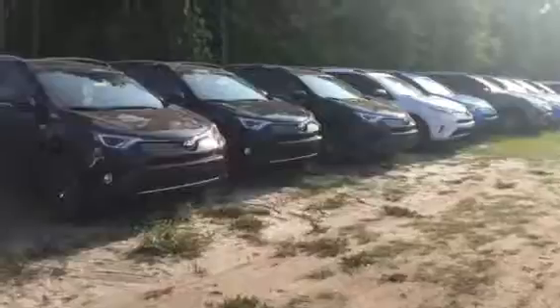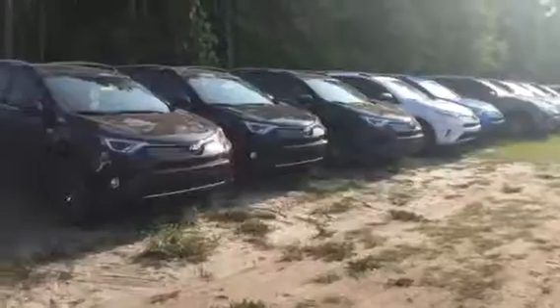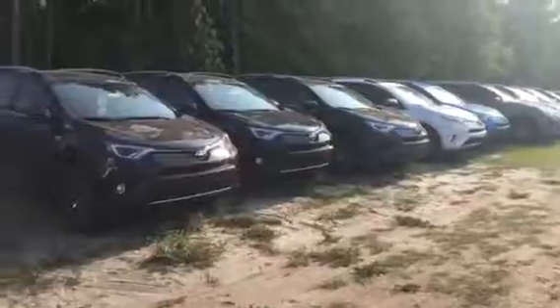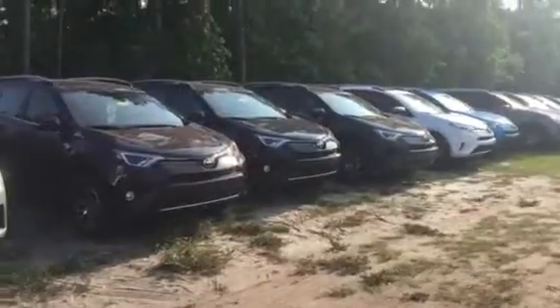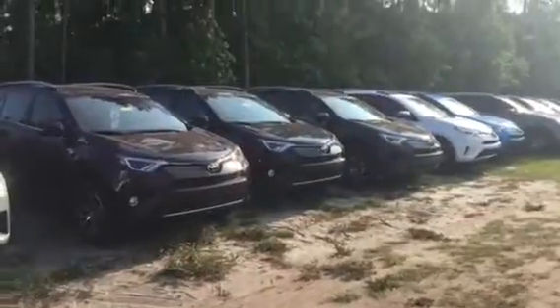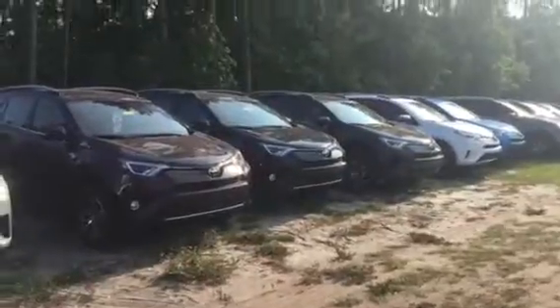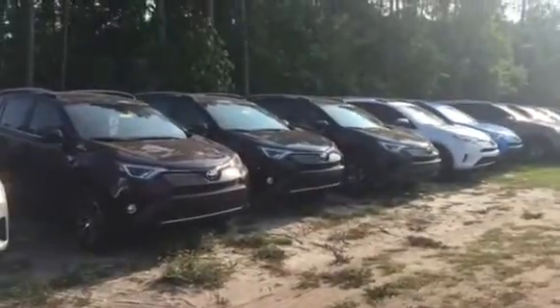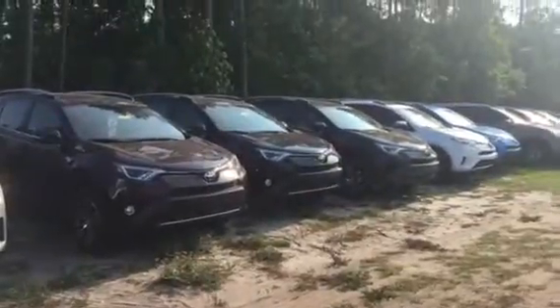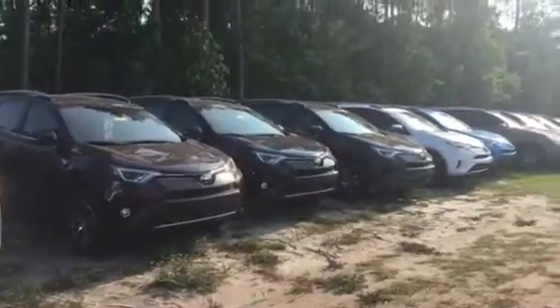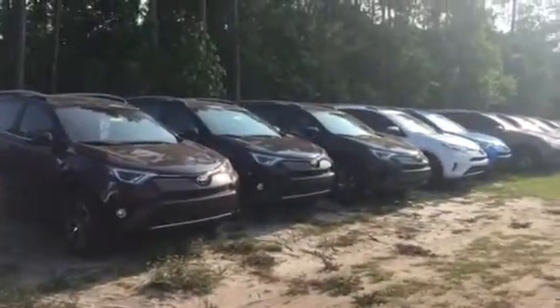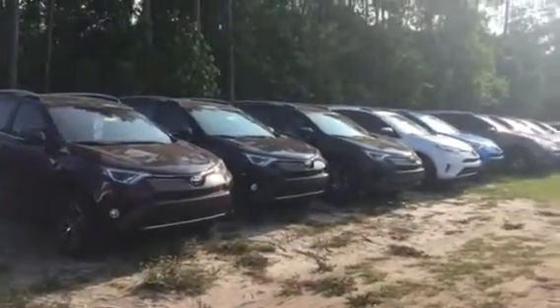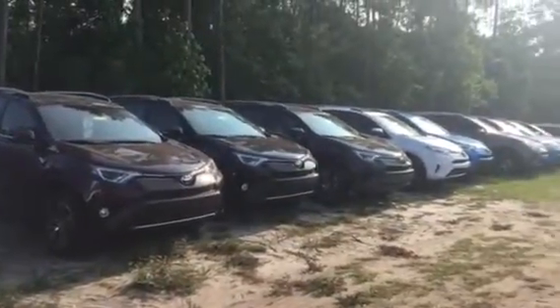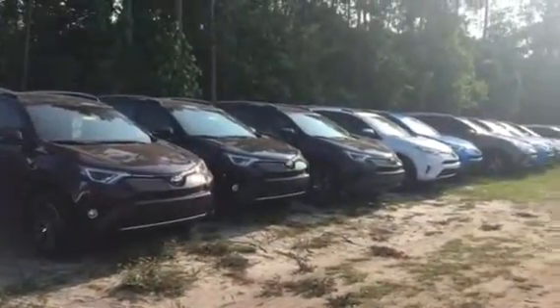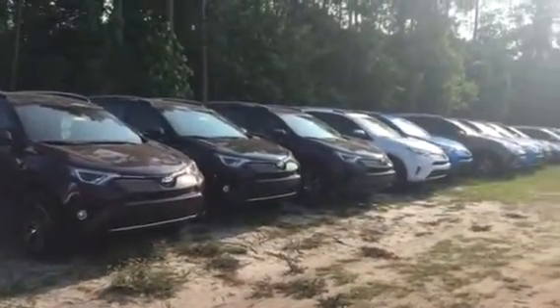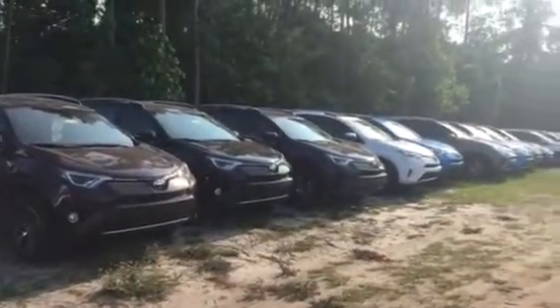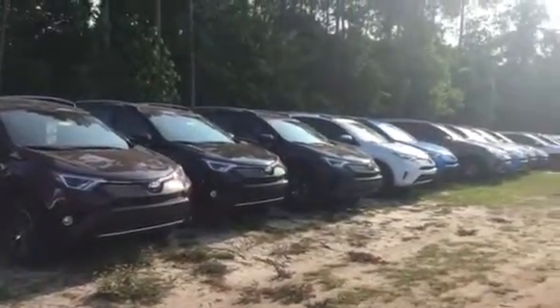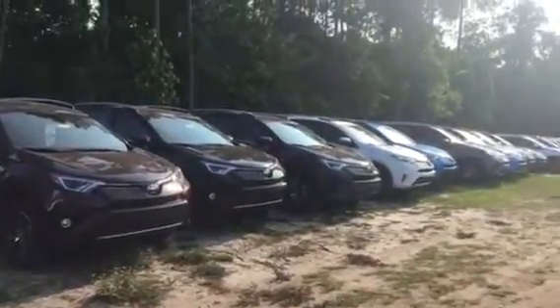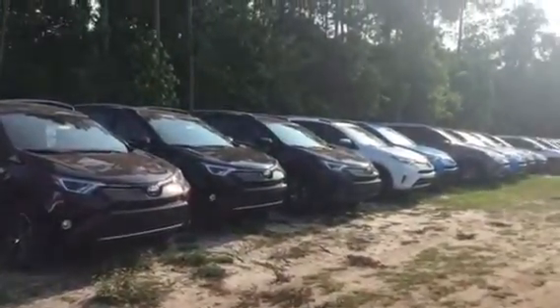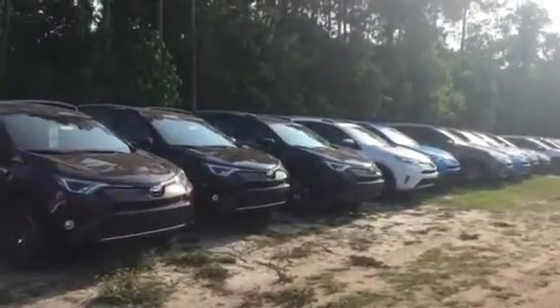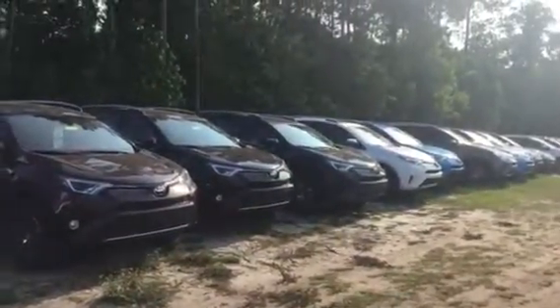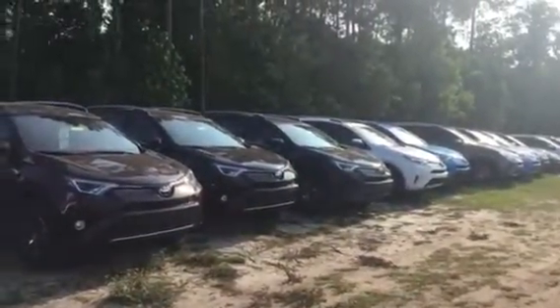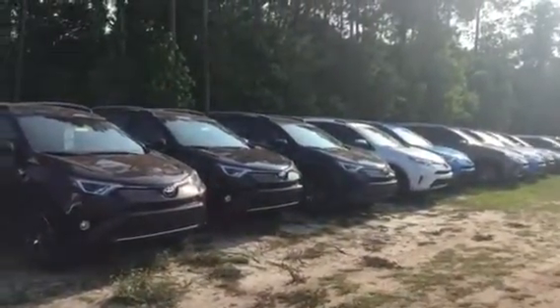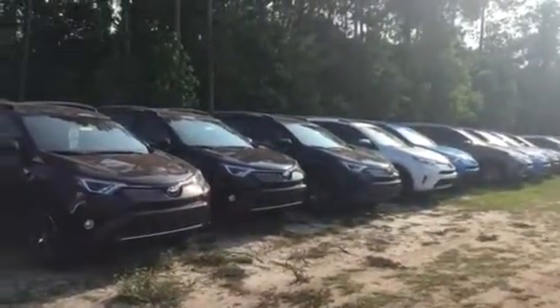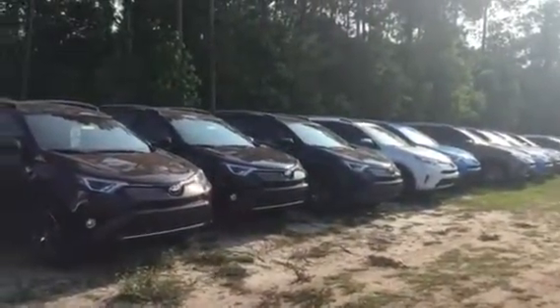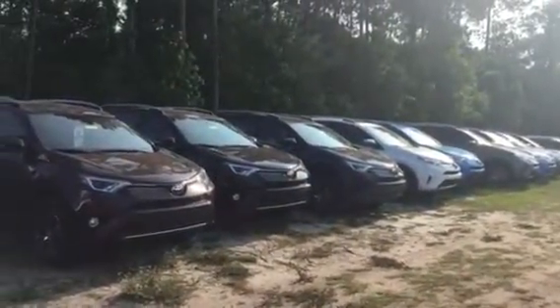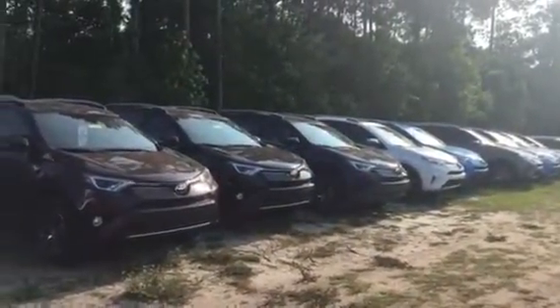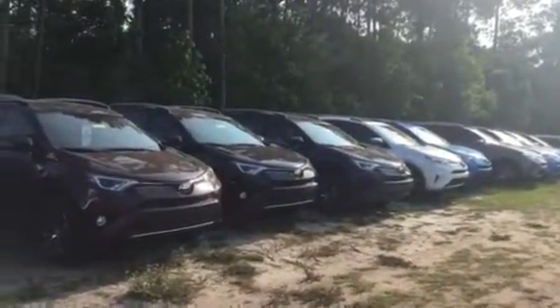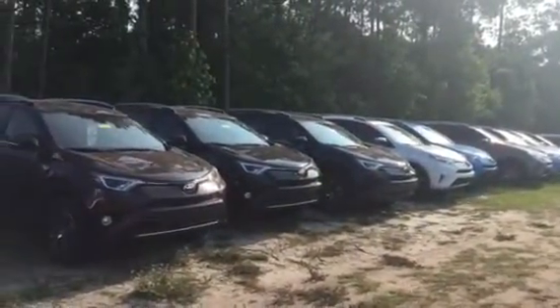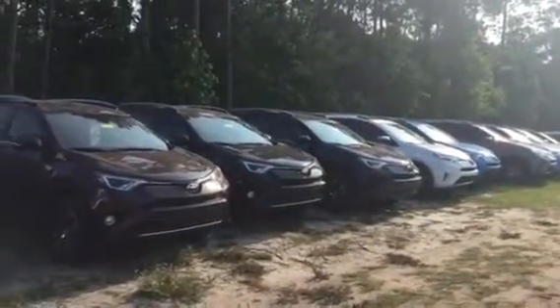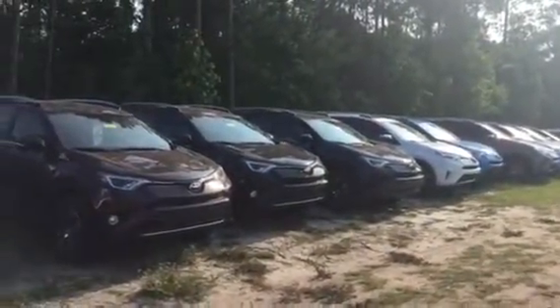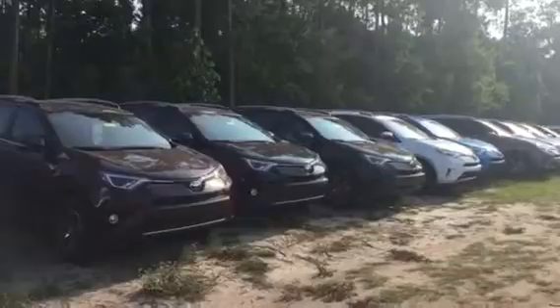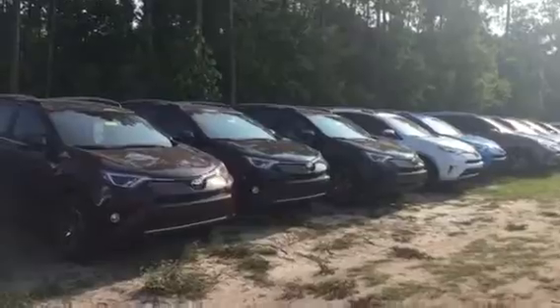Hi, hello Wayne, it's Ray from Arlington Toyota. We just spoke on the phone a moment ago — I want to give you a look at some of the RAV4's.